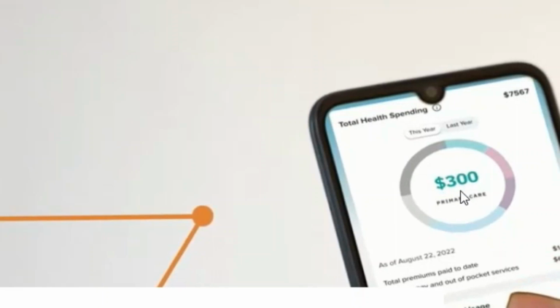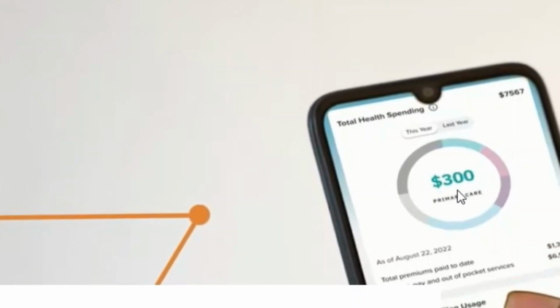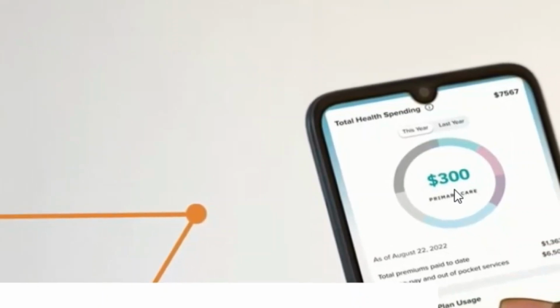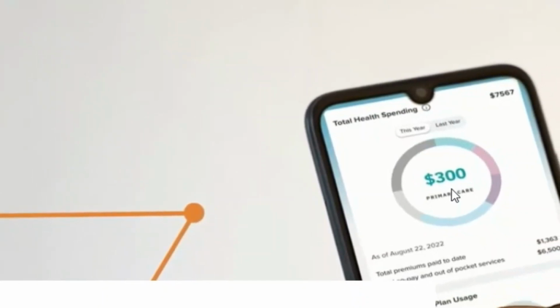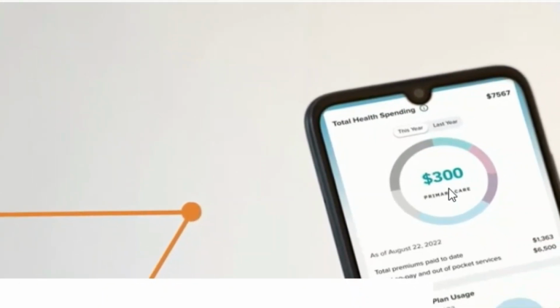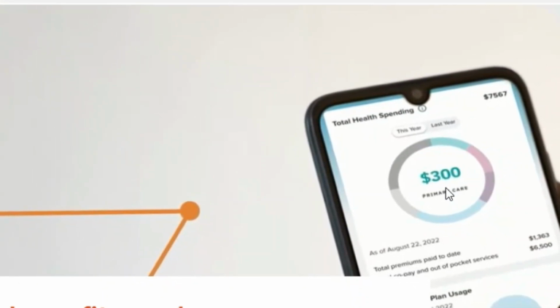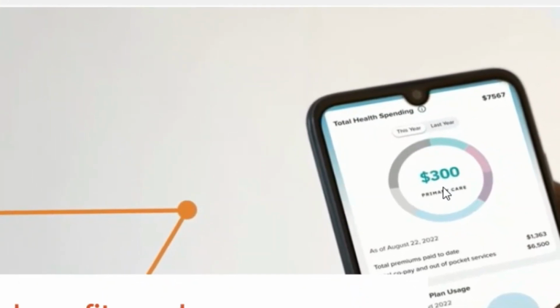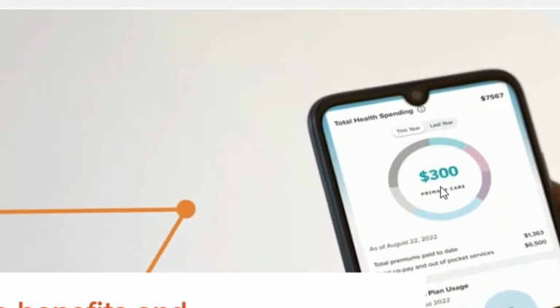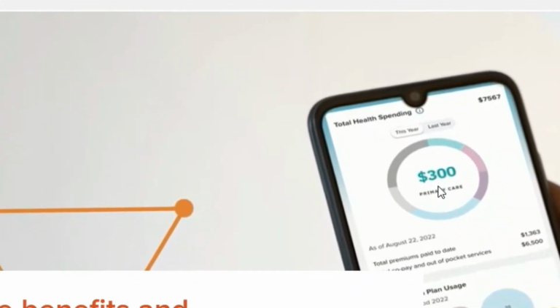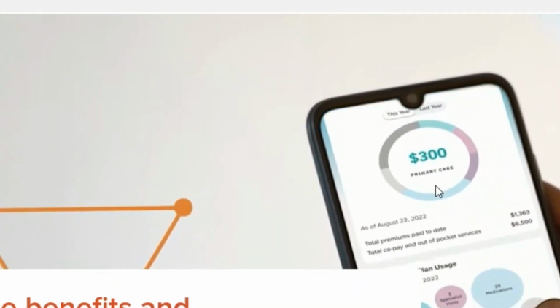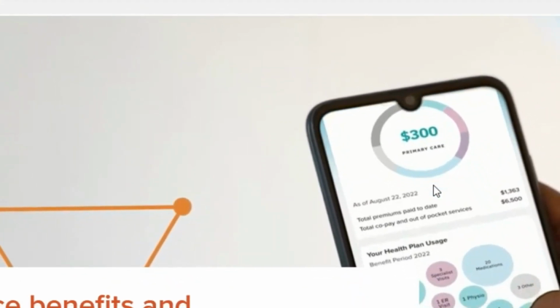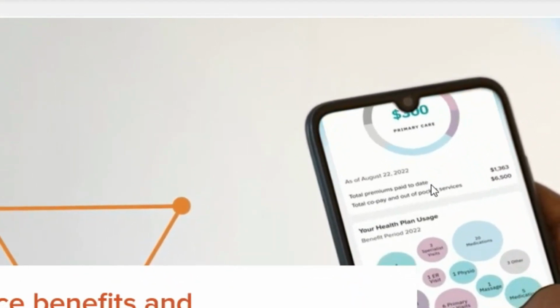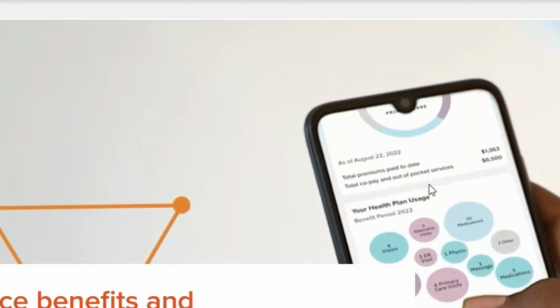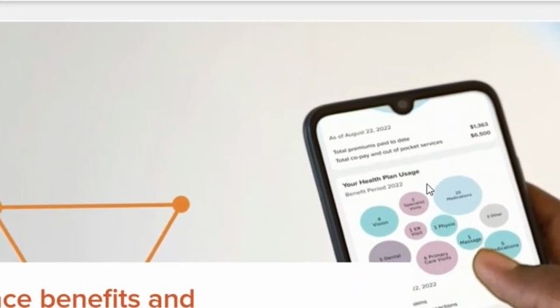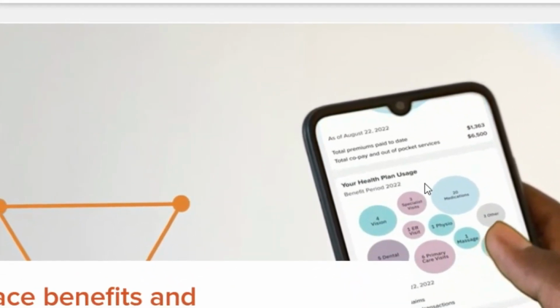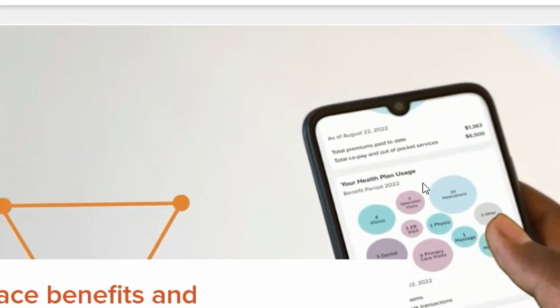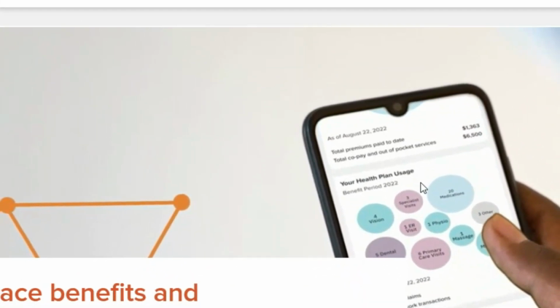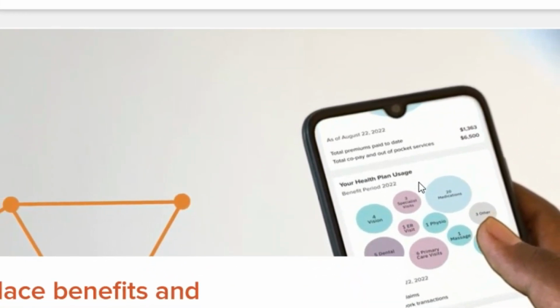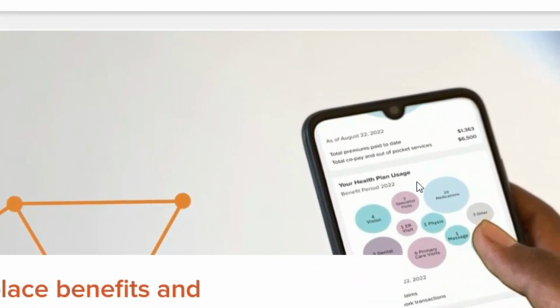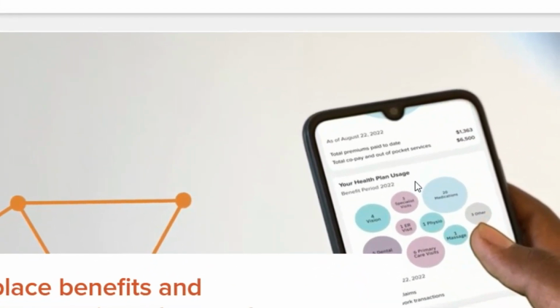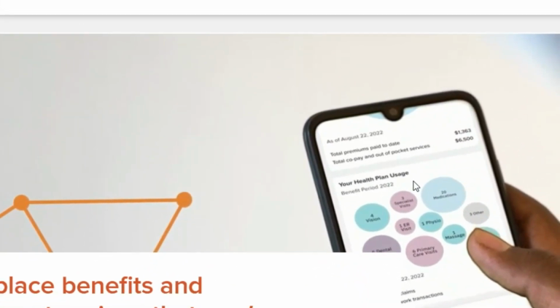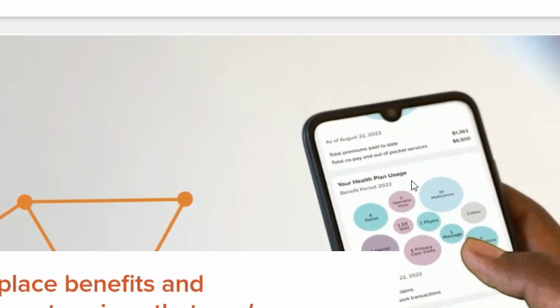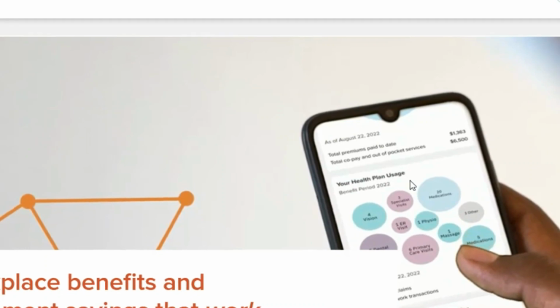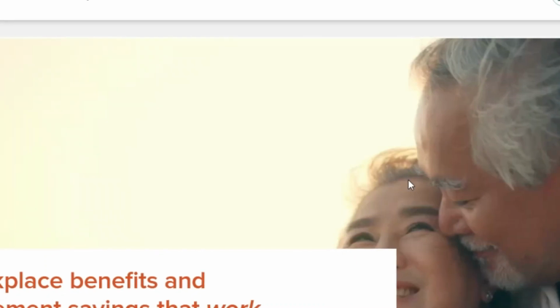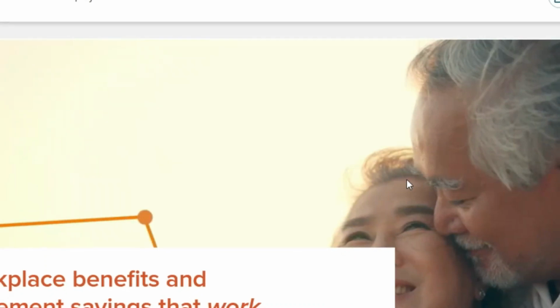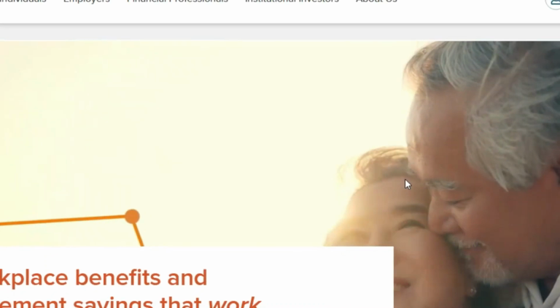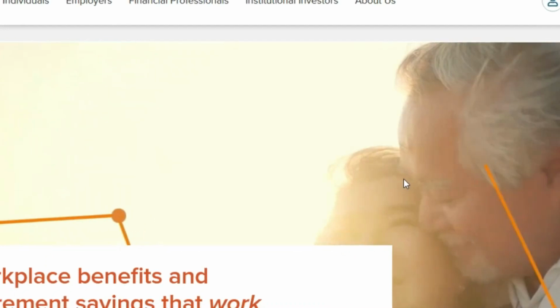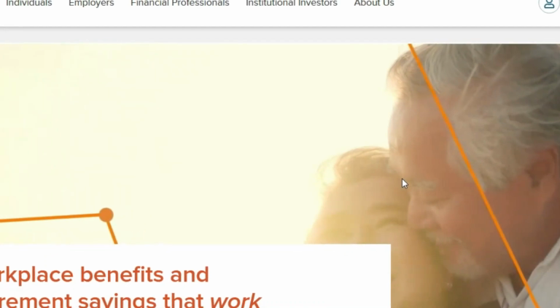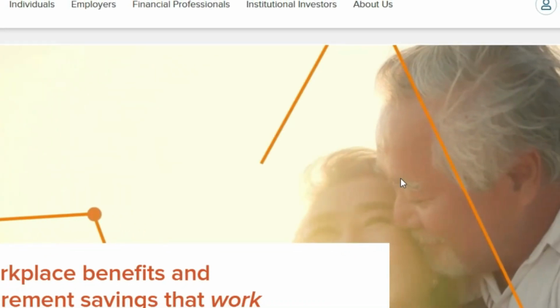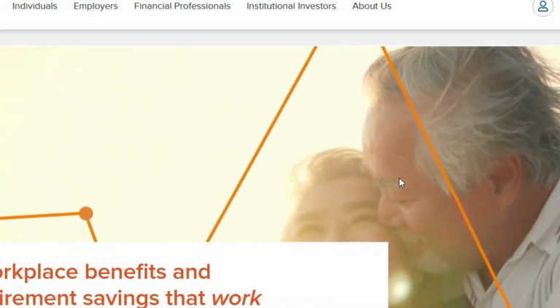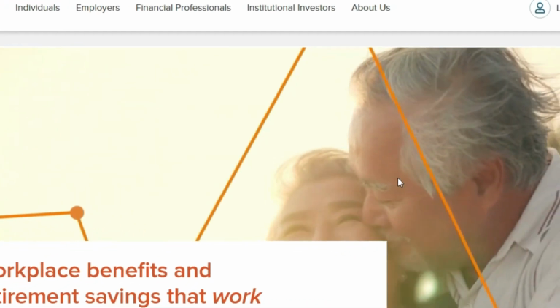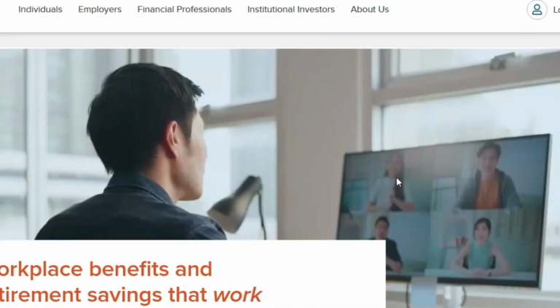Hello everyone, Kat Lewis here. Today I have three beginner-friendly remote jobs and they're not call centers, so we're just going to jump right into them.